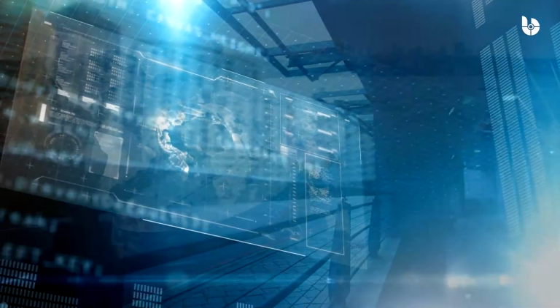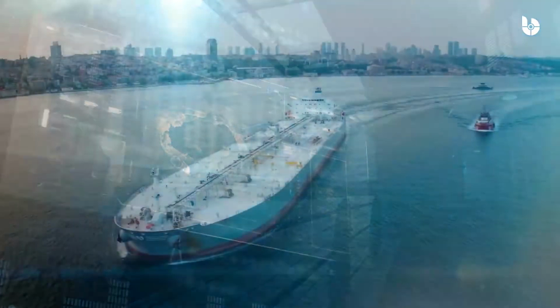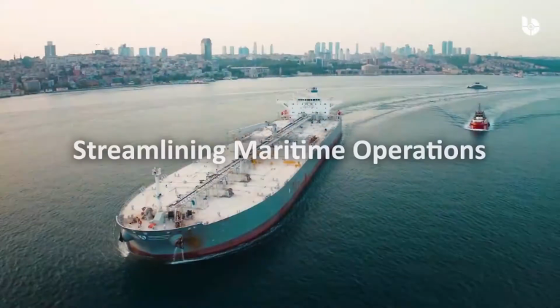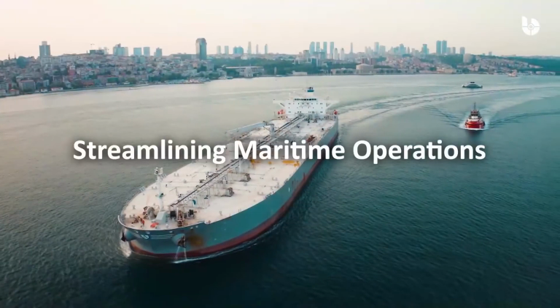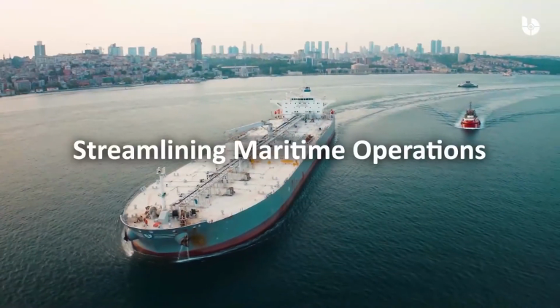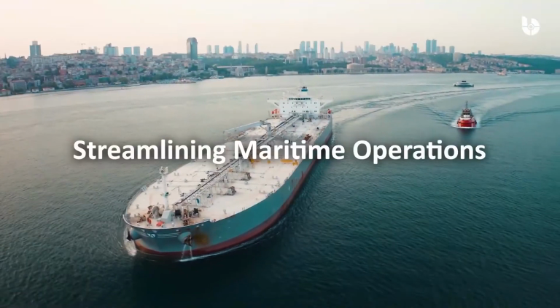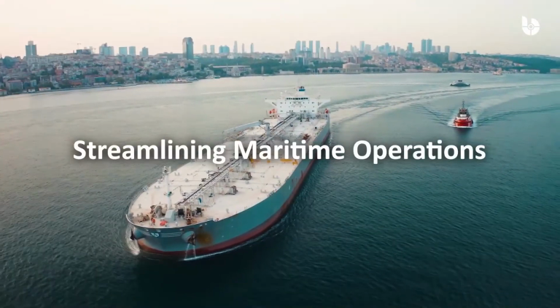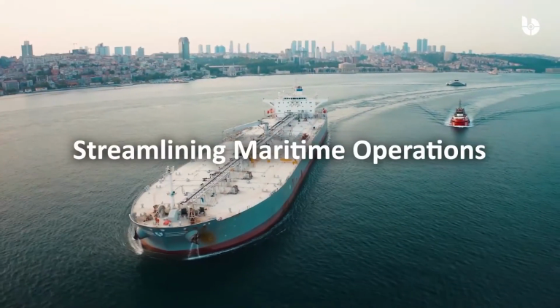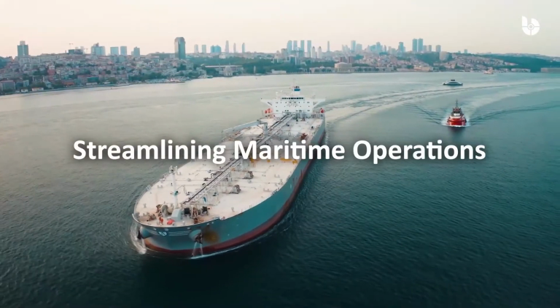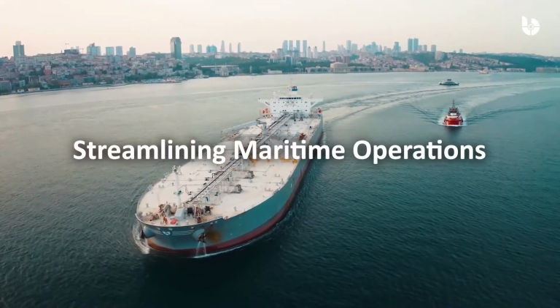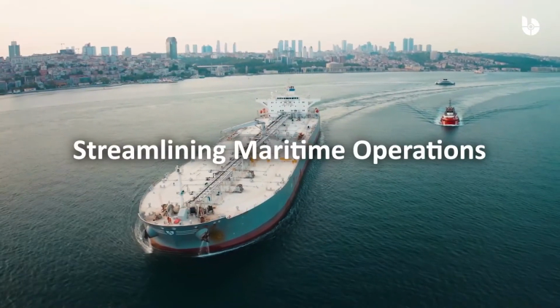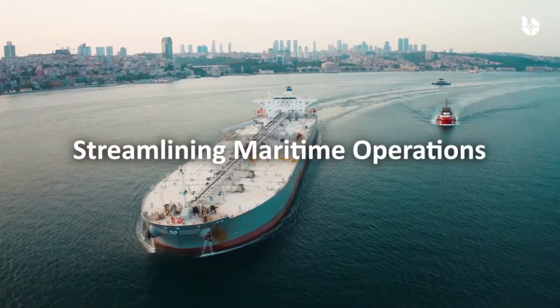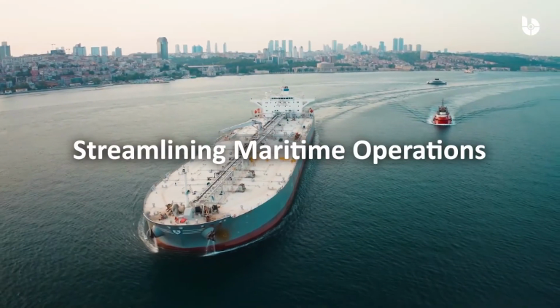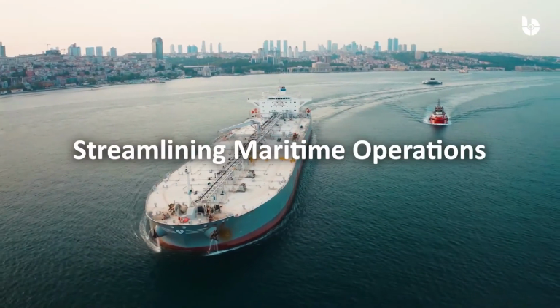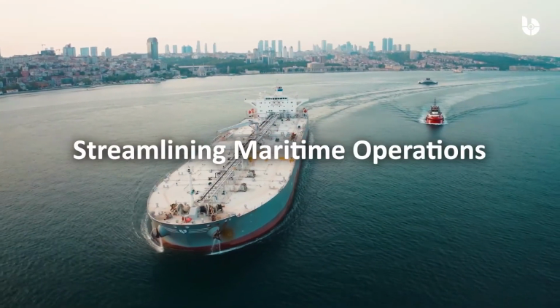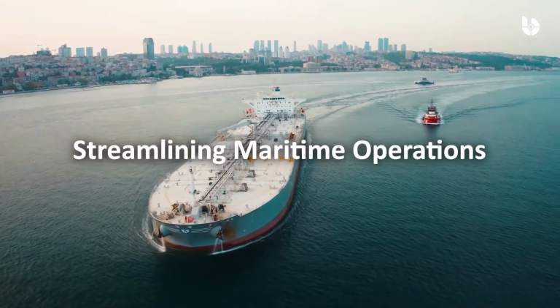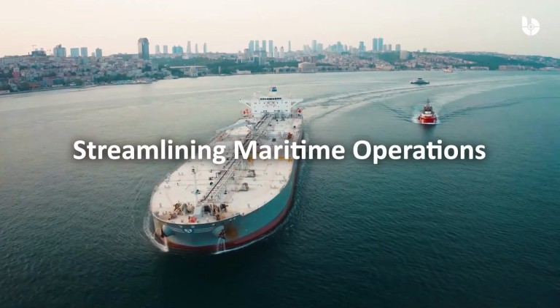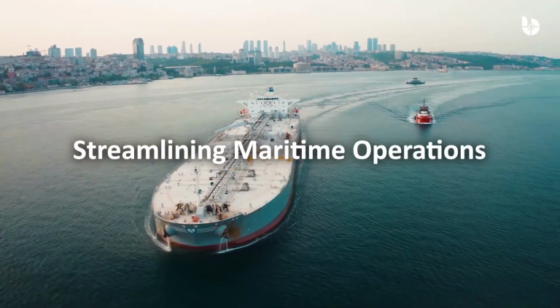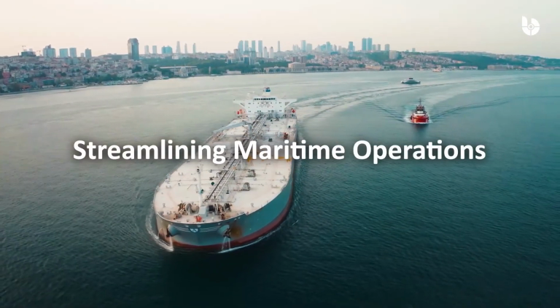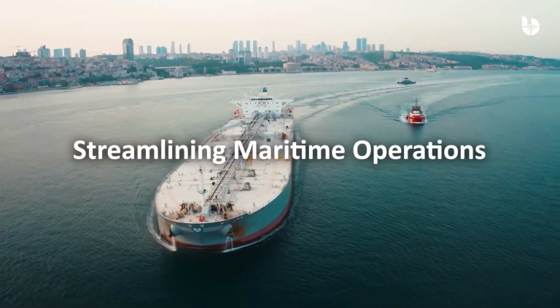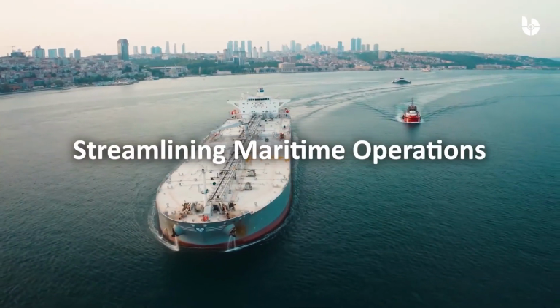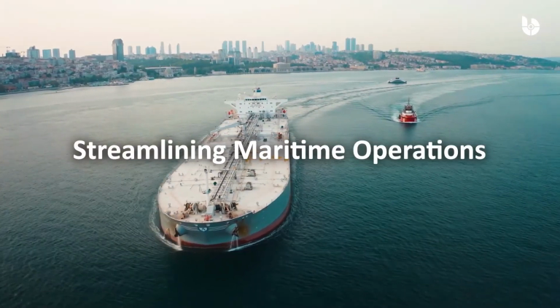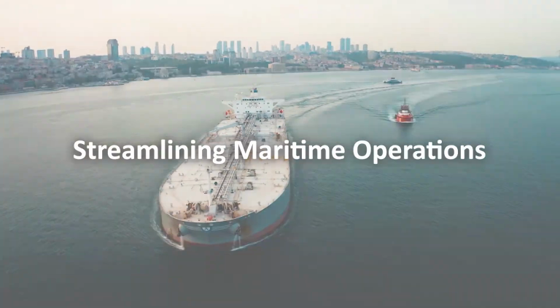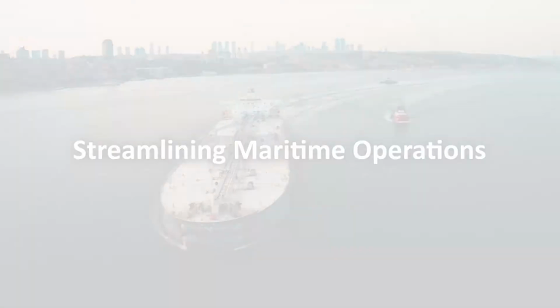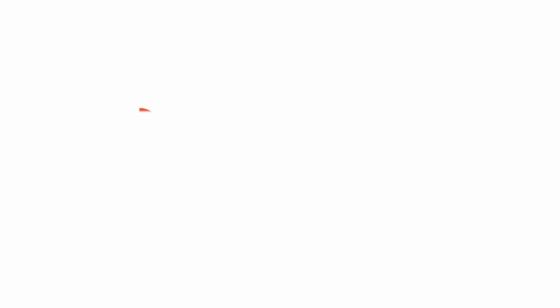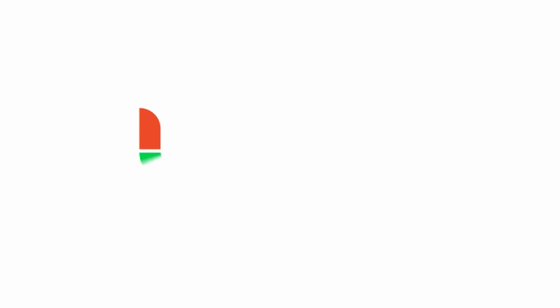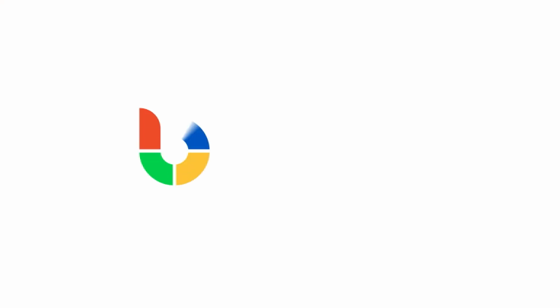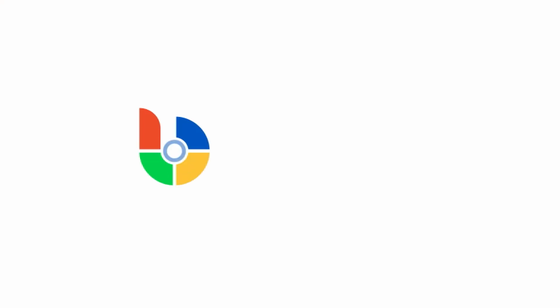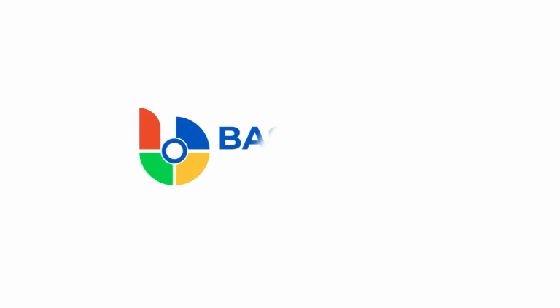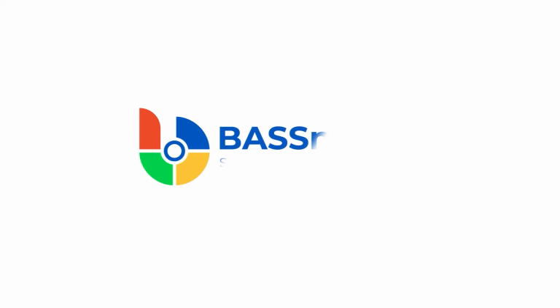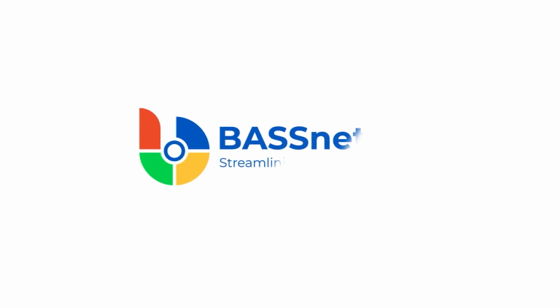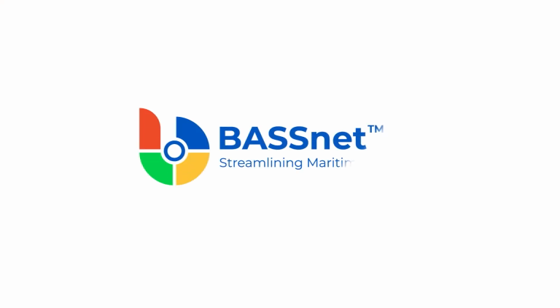BAS — streamlining your maritime operations.